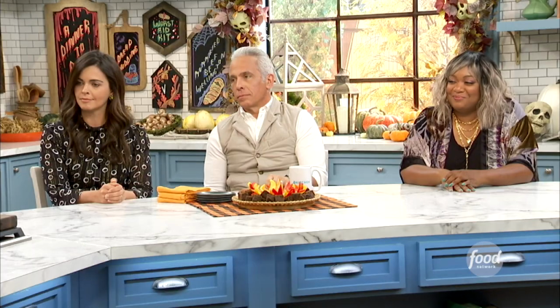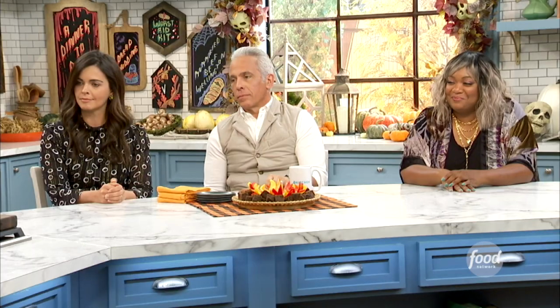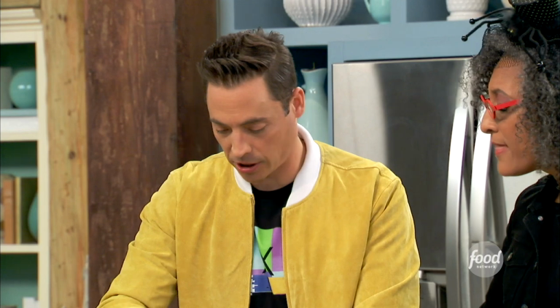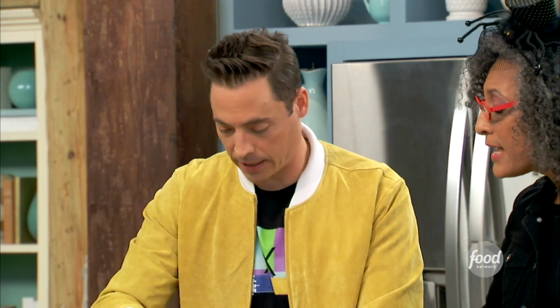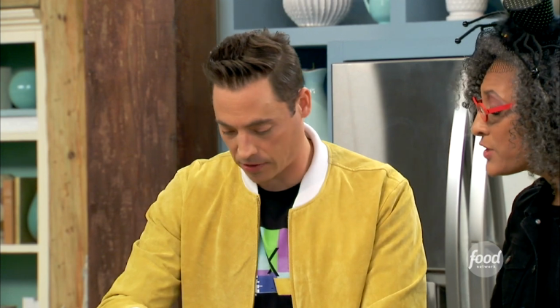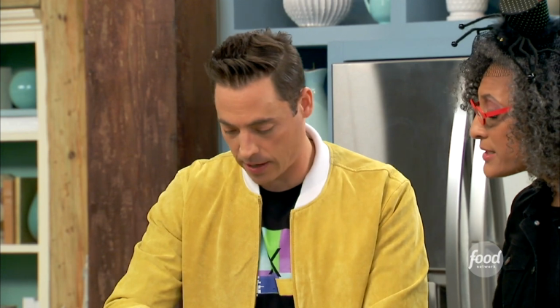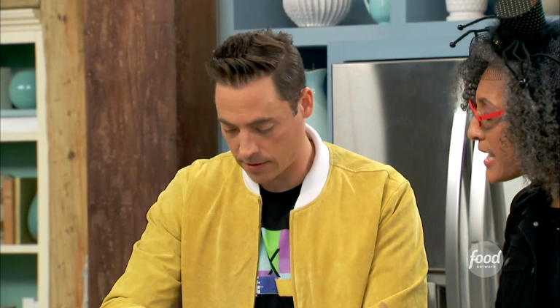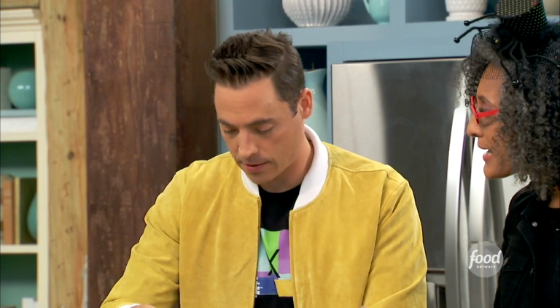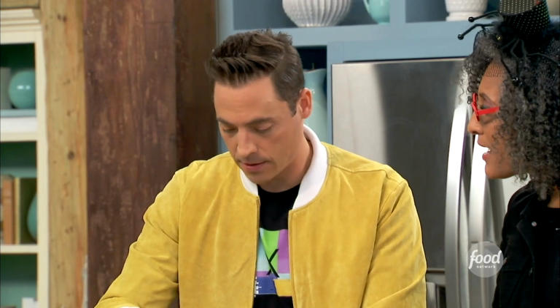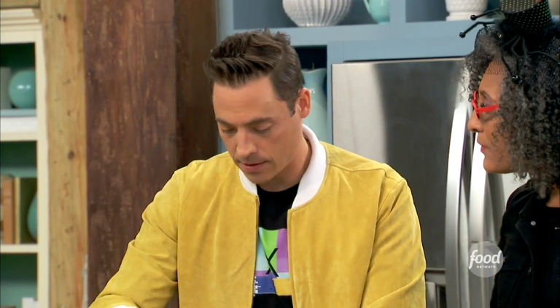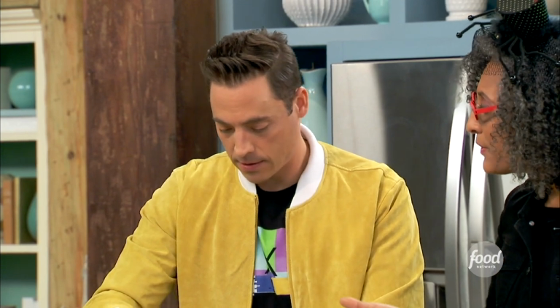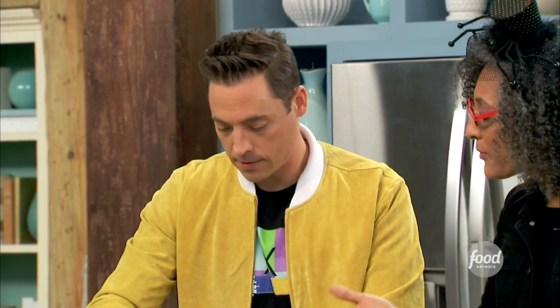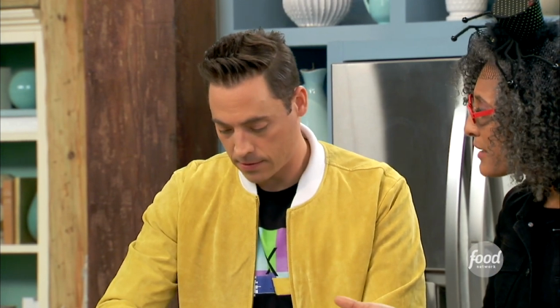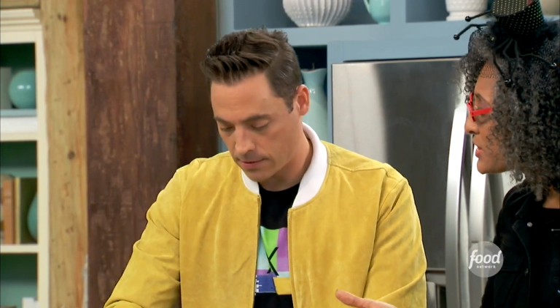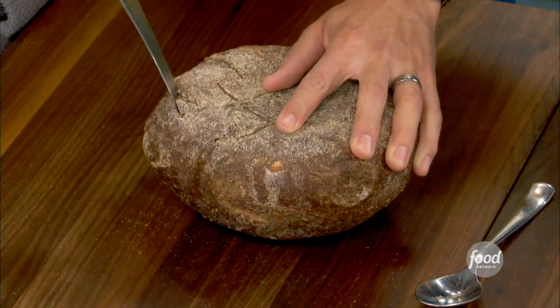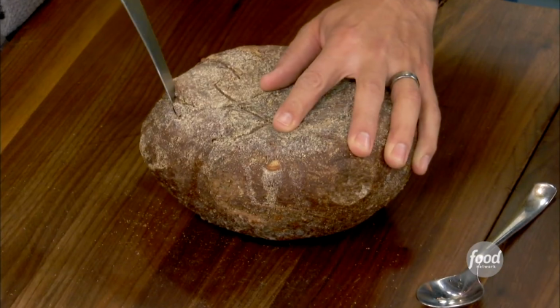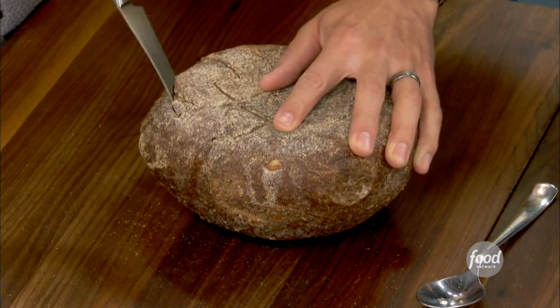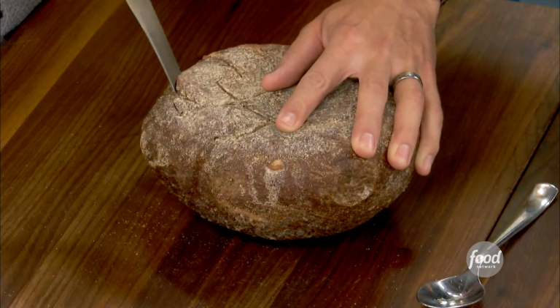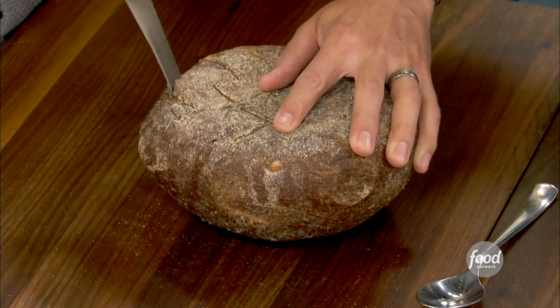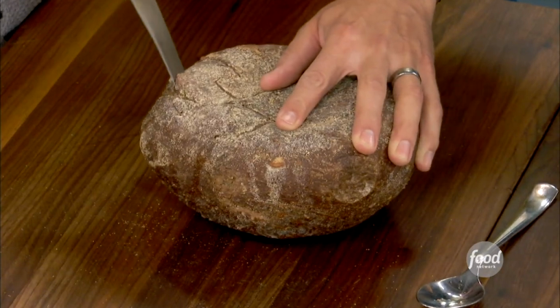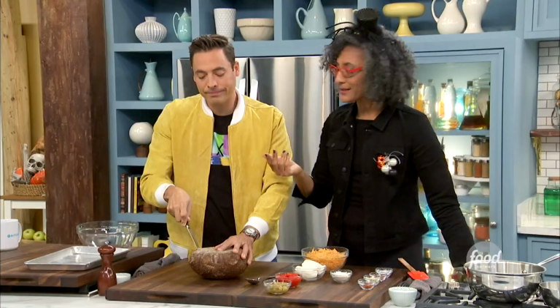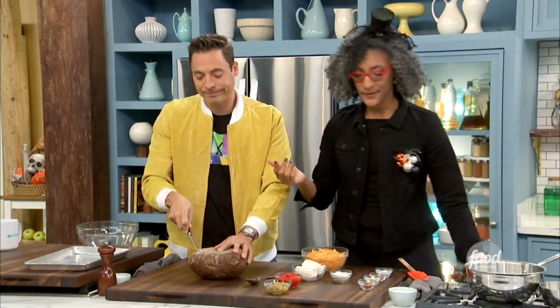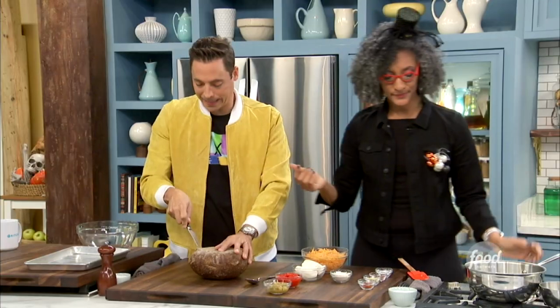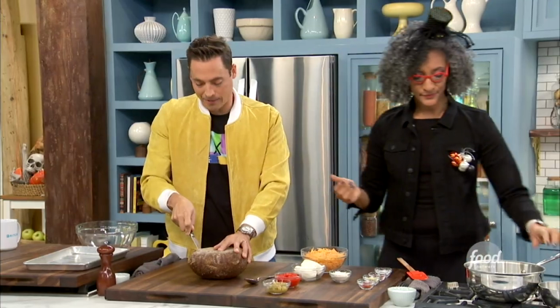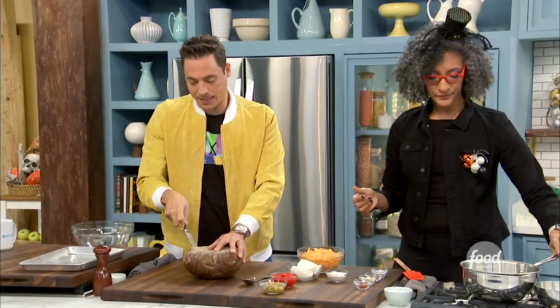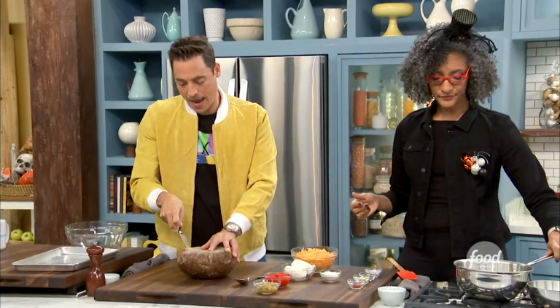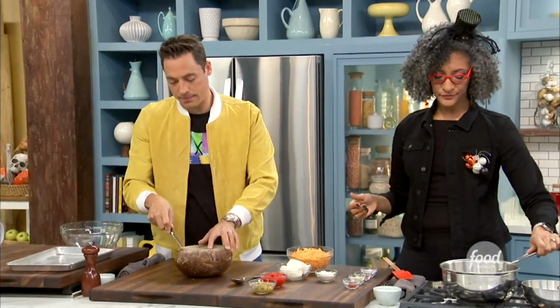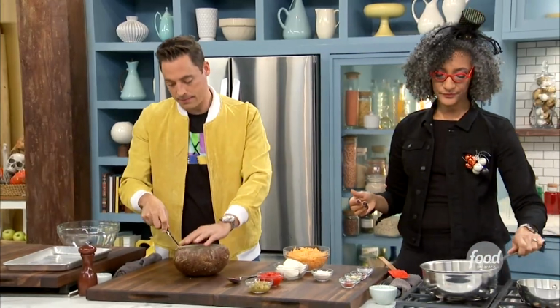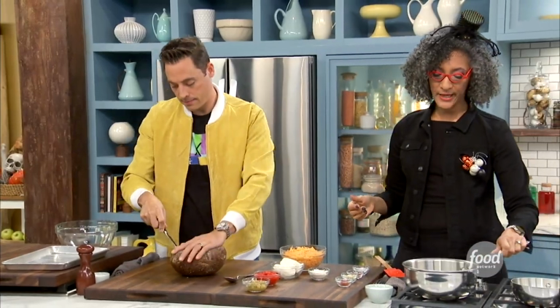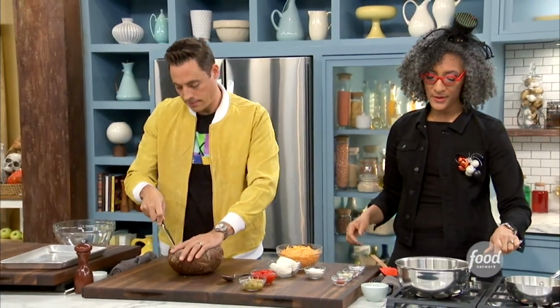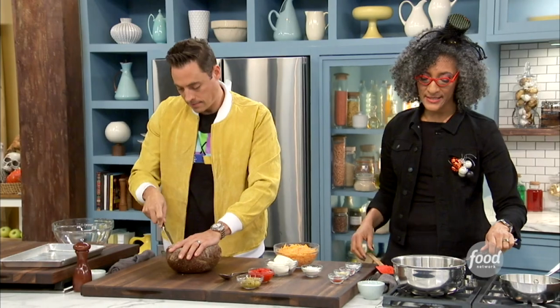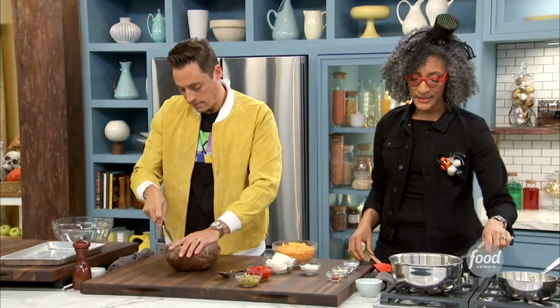Very good, just like this, right? And then you're going to take out the bread, because you're going to make cubes — we're going to eat that later. Can't waste that. No waste.